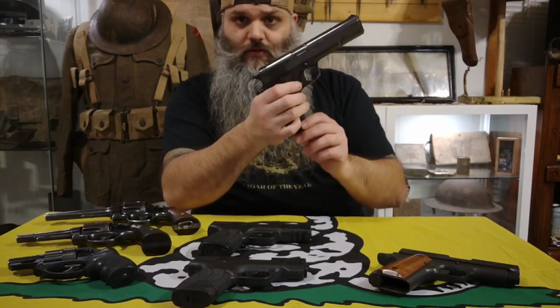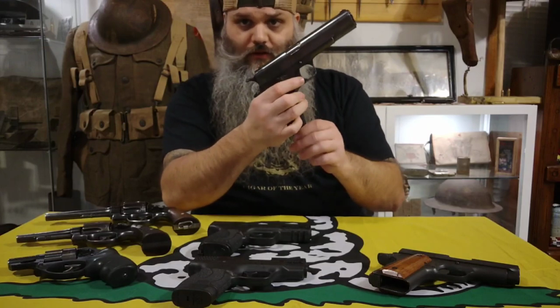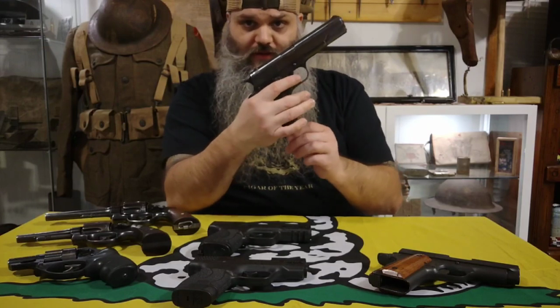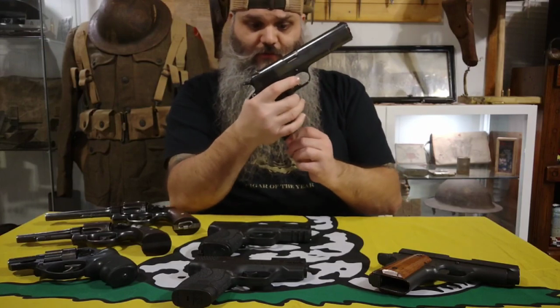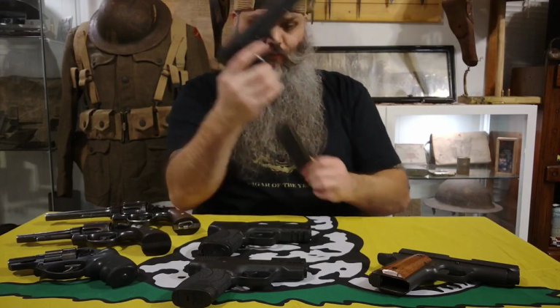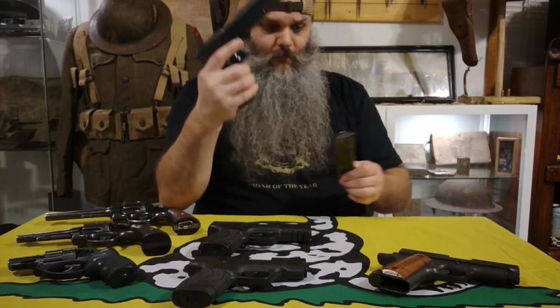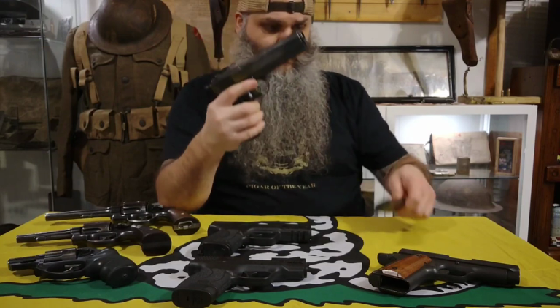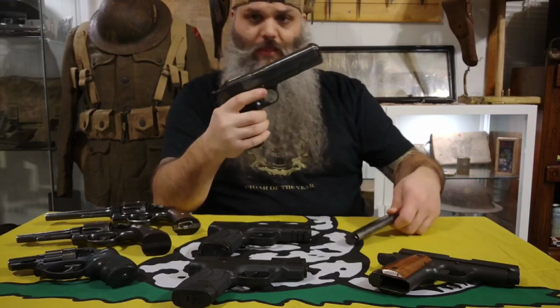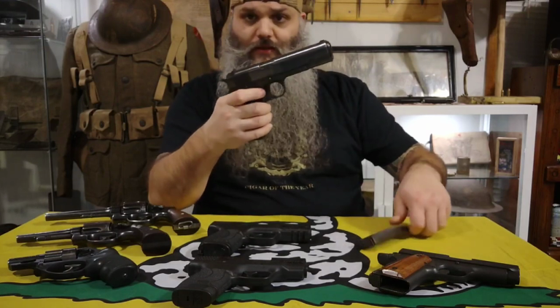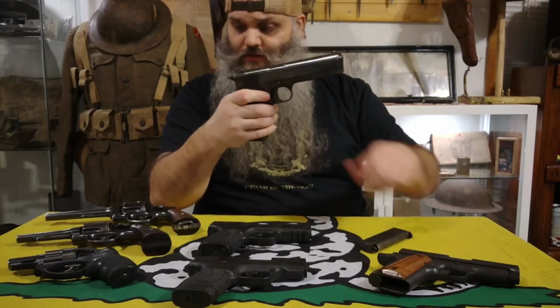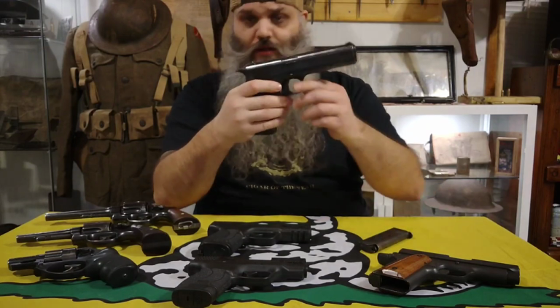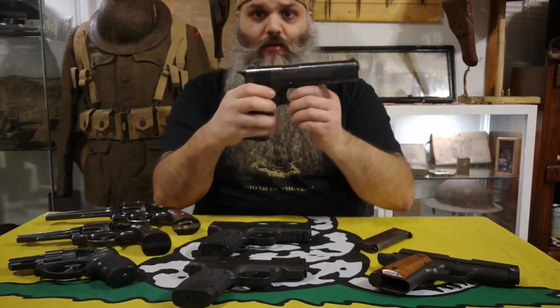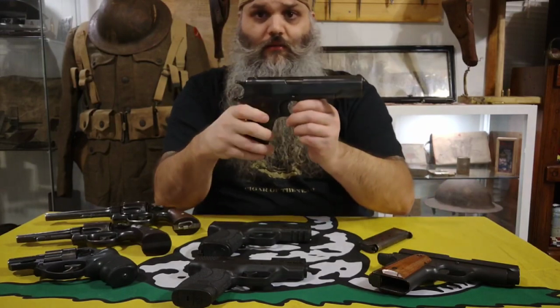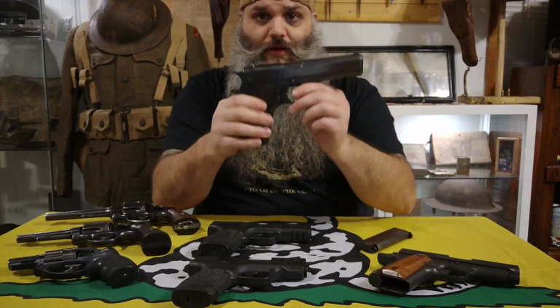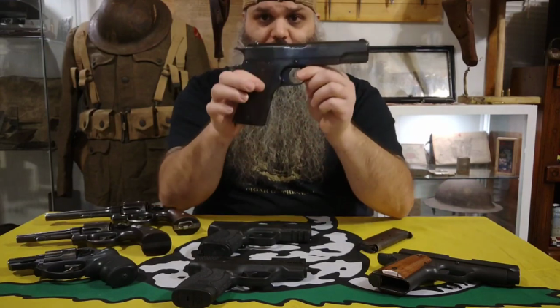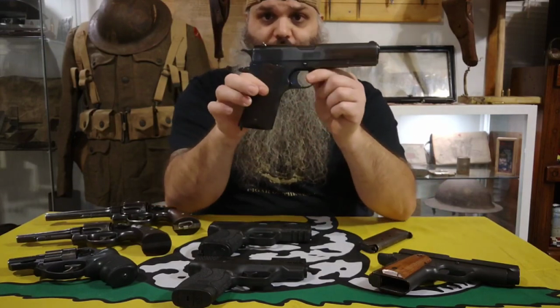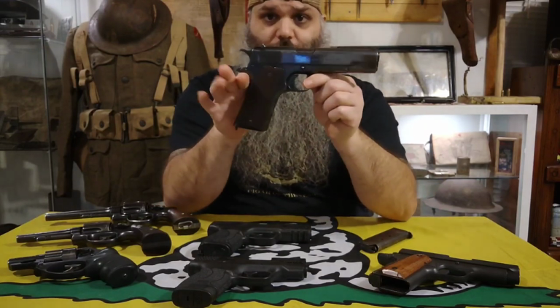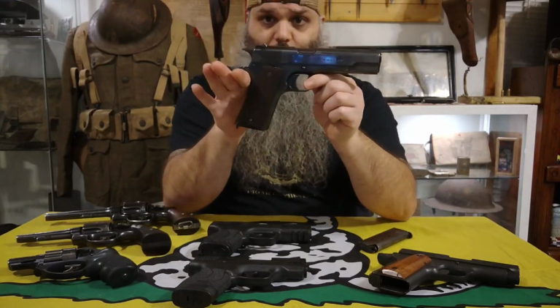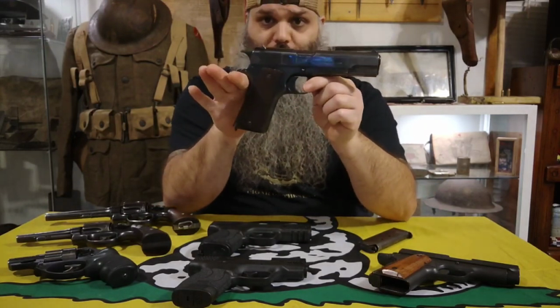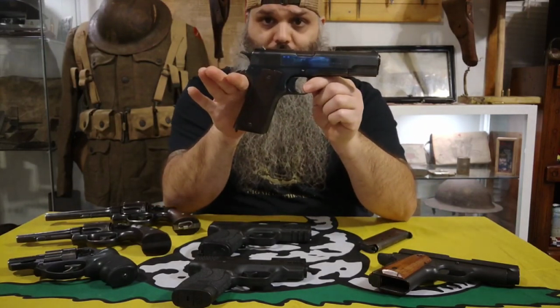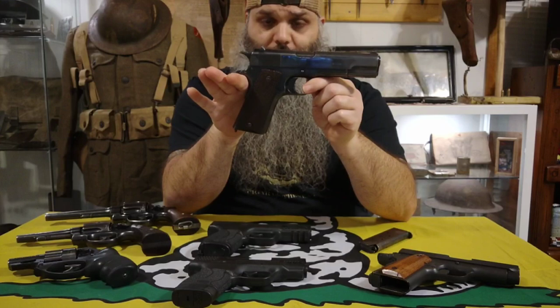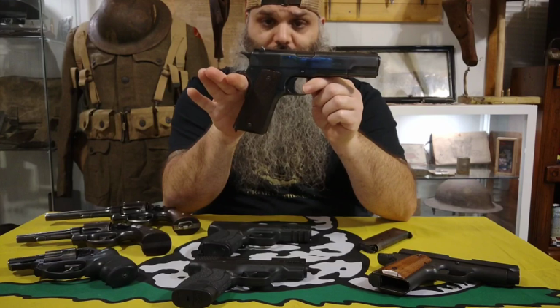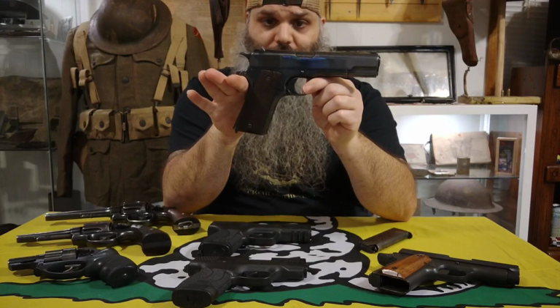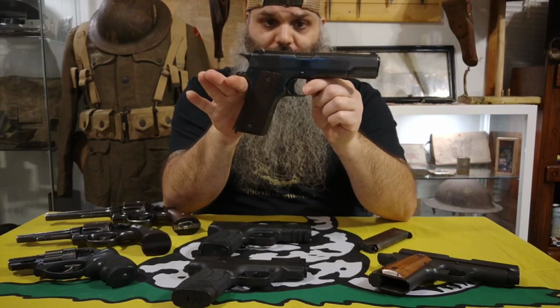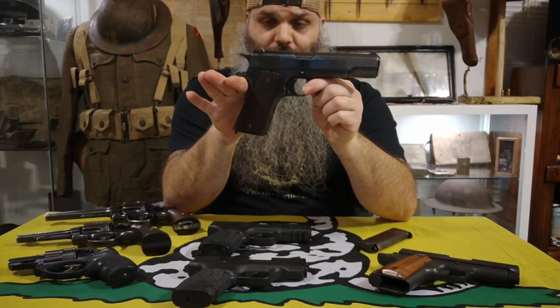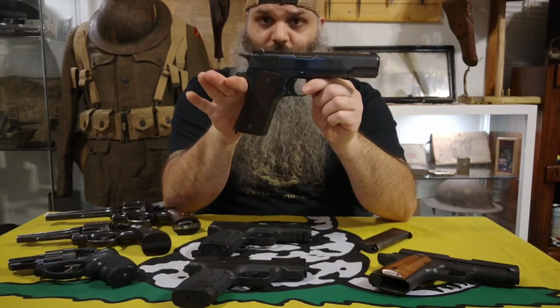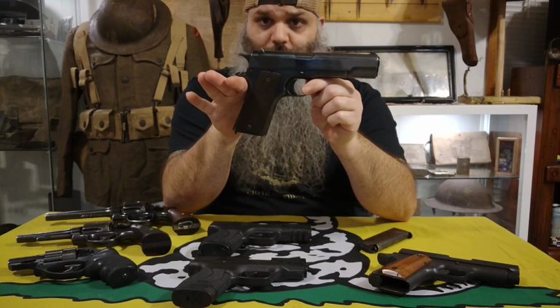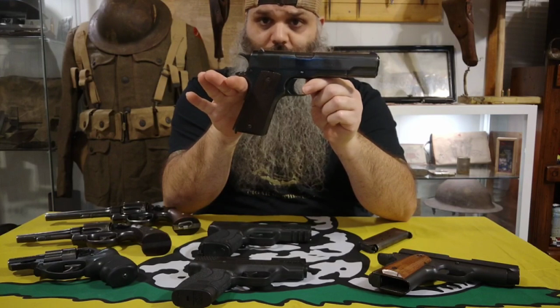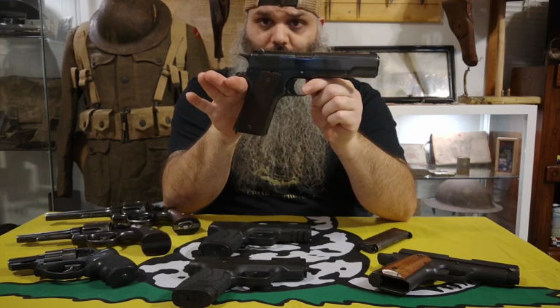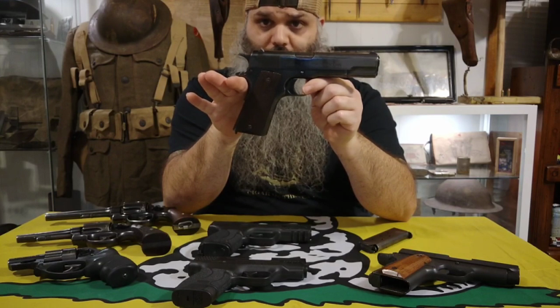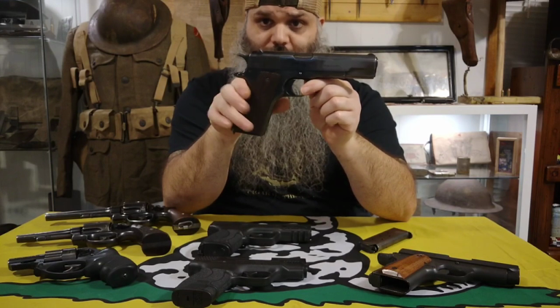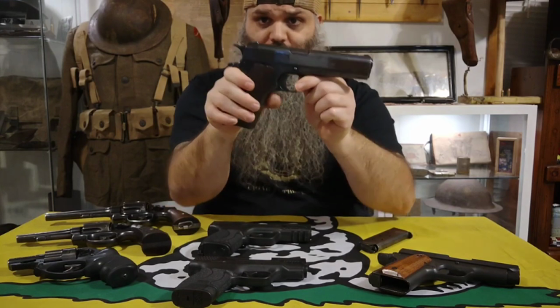As you've seen before, this is my Springfield Armory M1911 that was made in 1914.